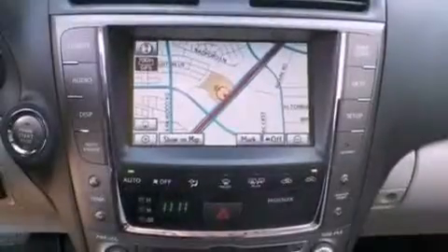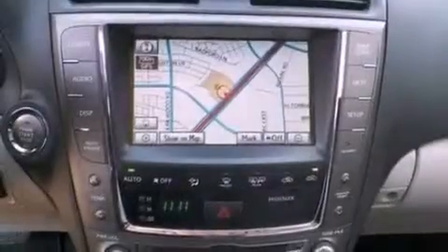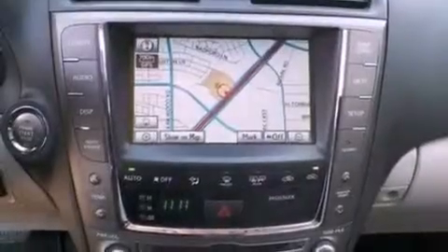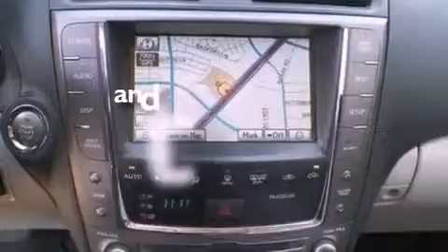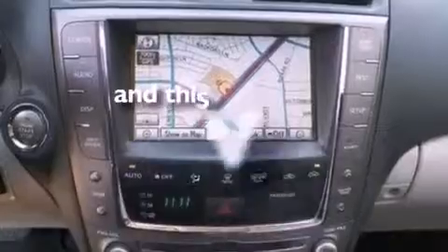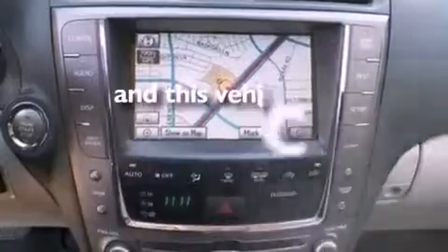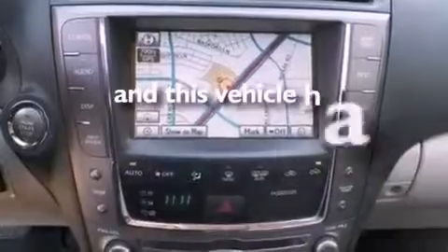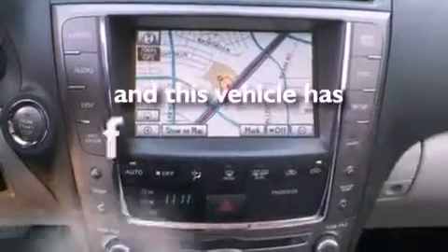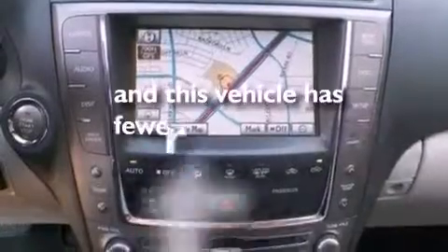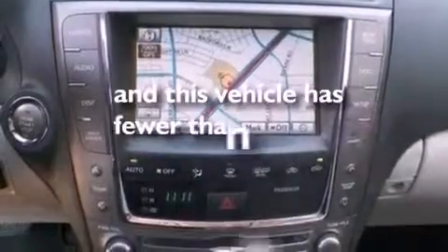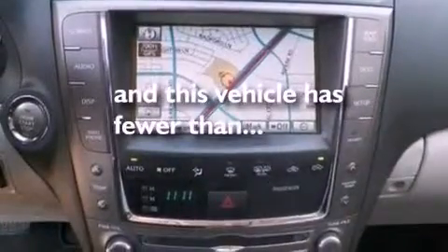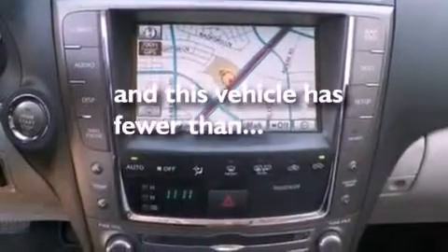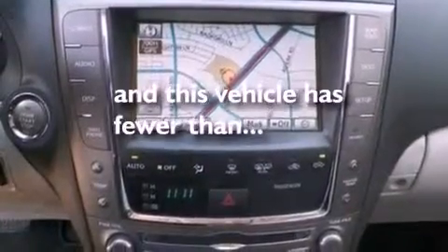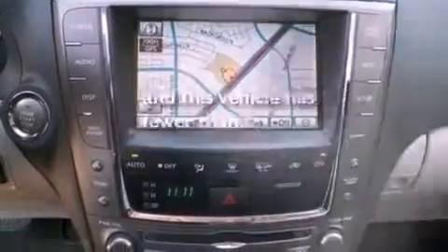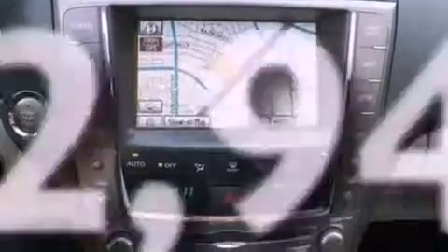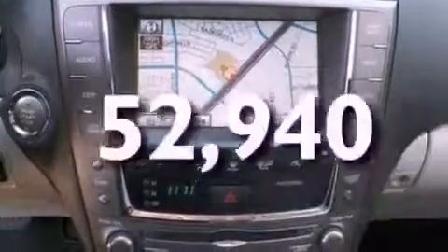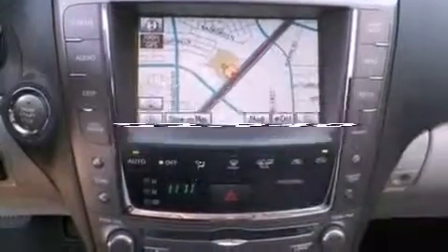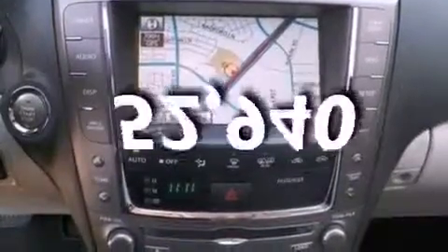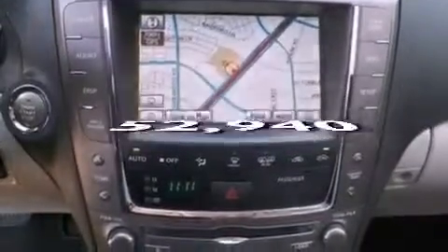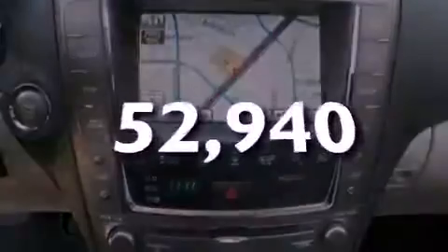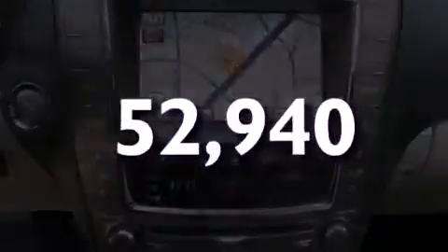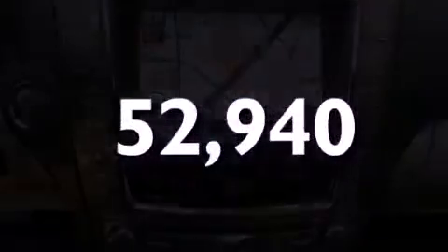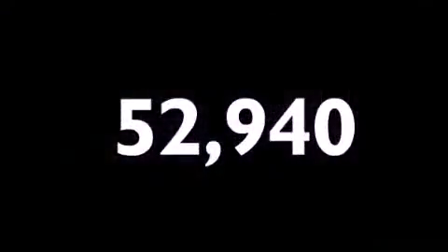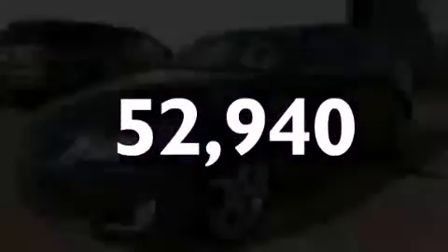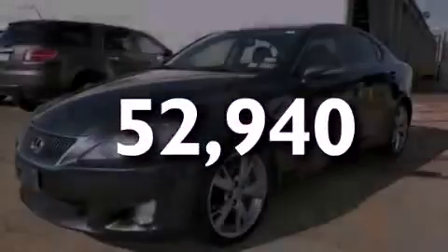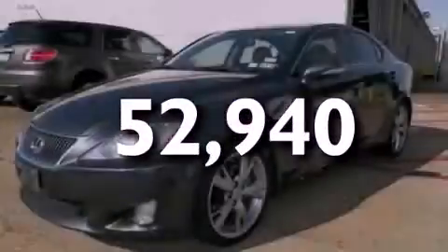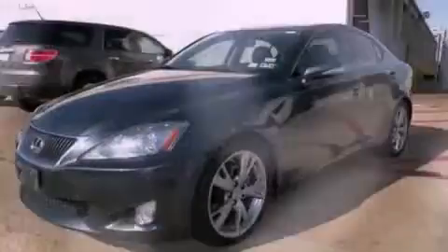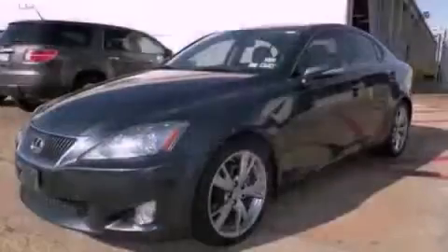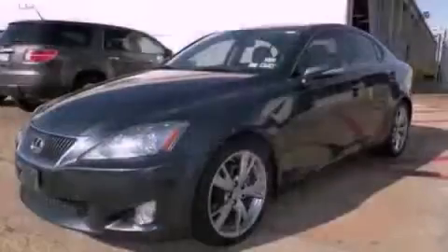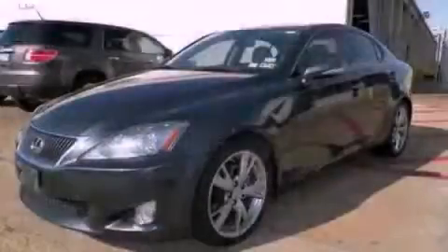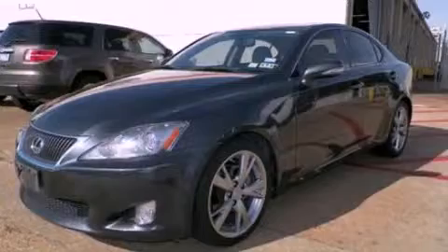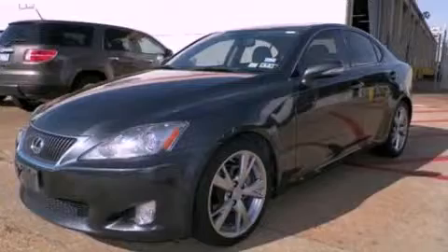This vehicle has fewer than 53,000 miles on the odometer. Contact us today to arrange your test drive.